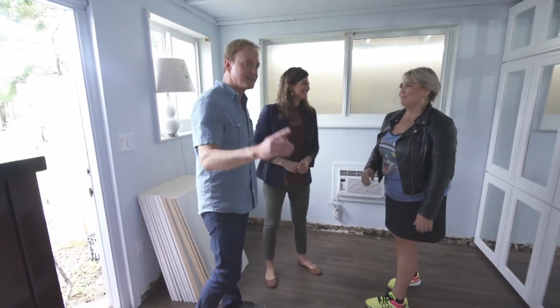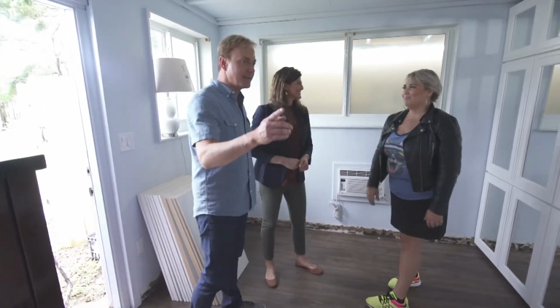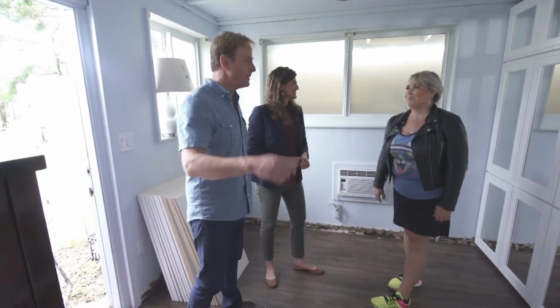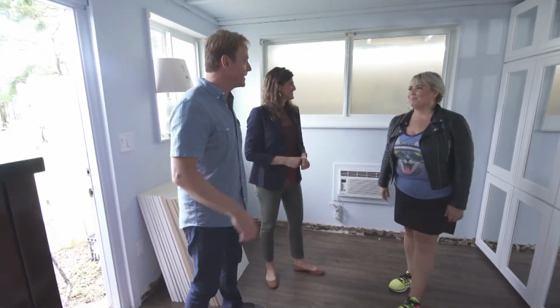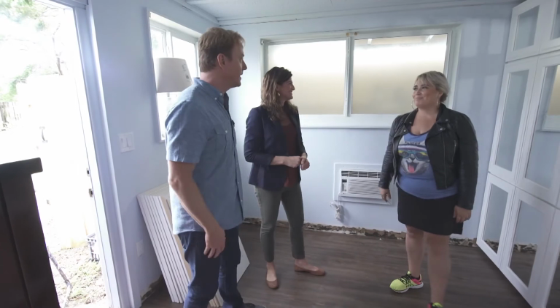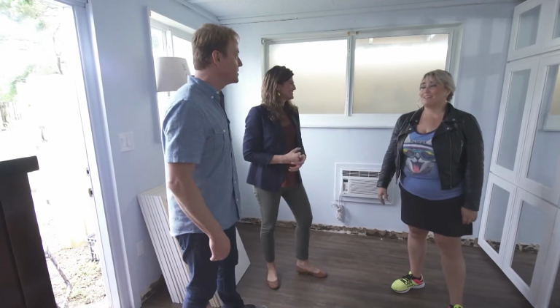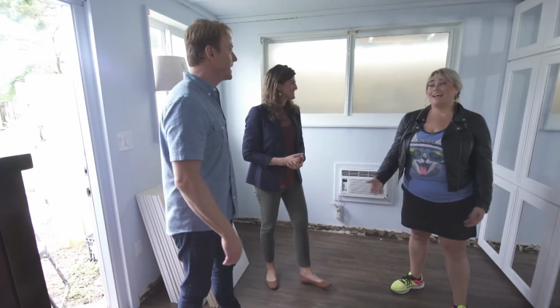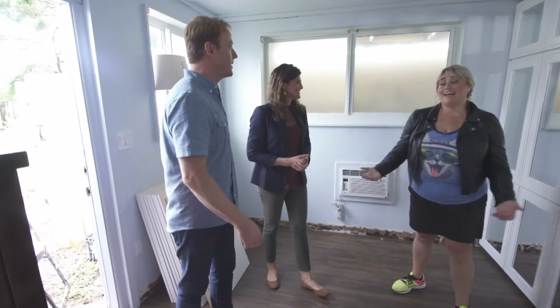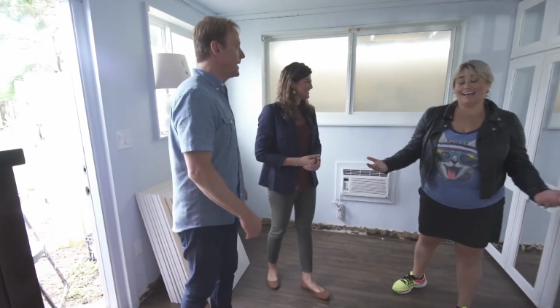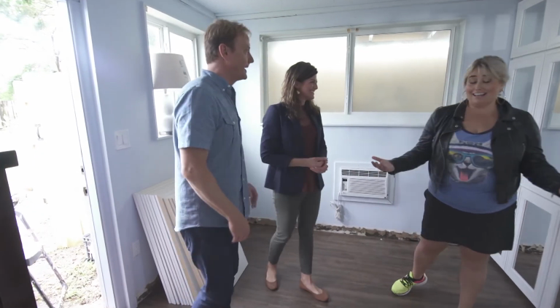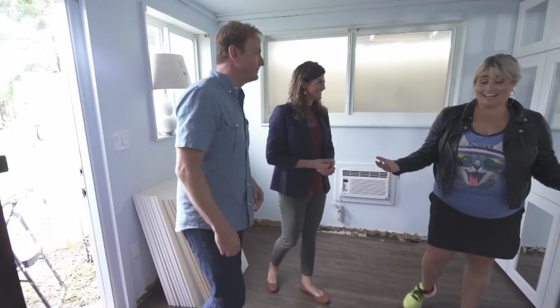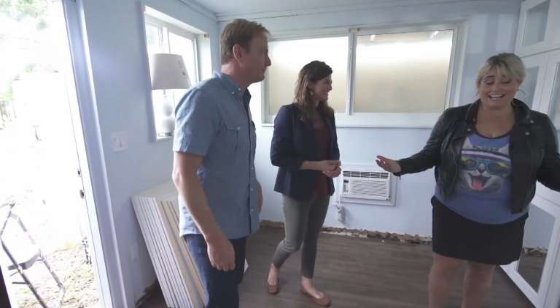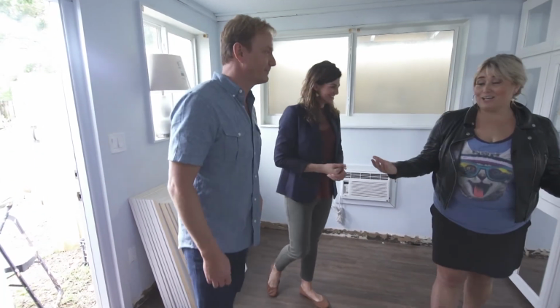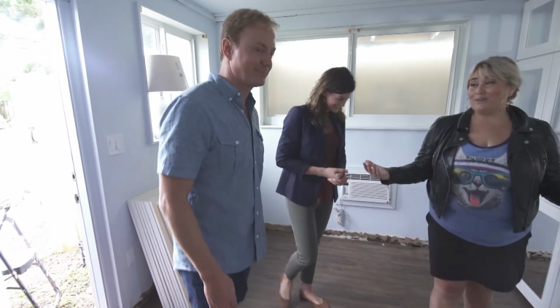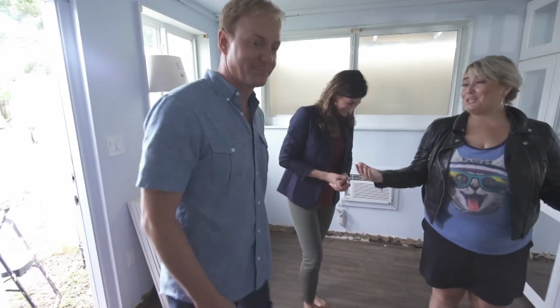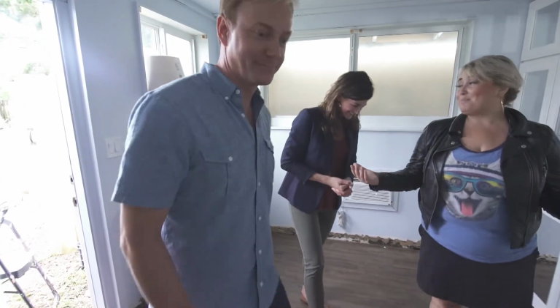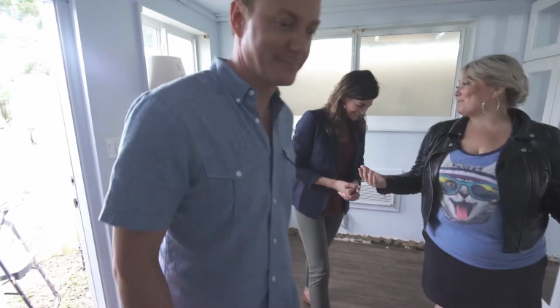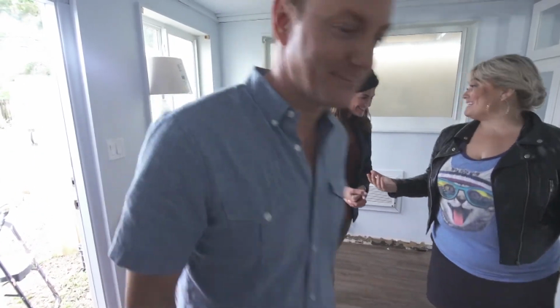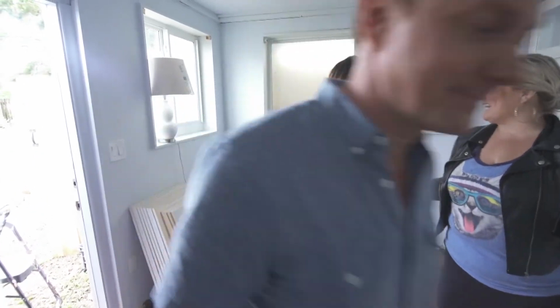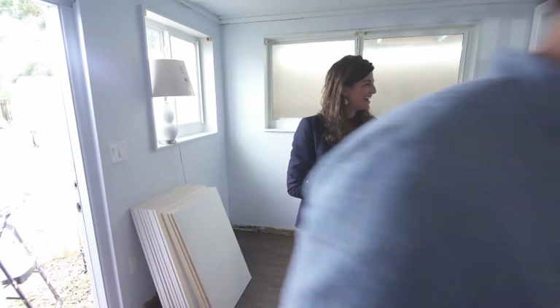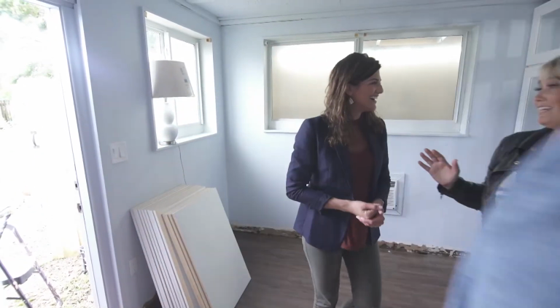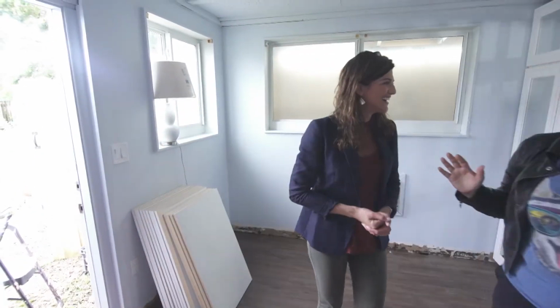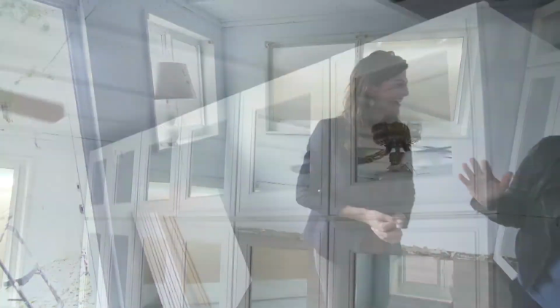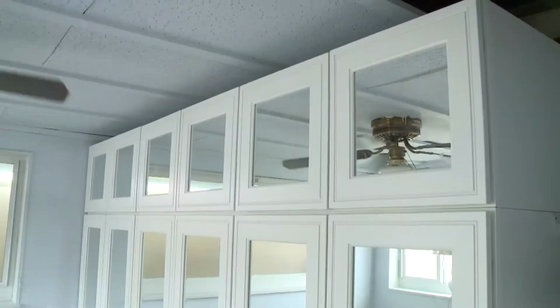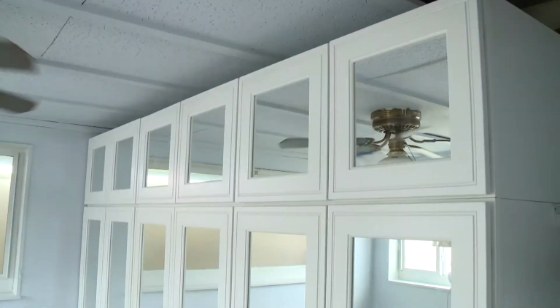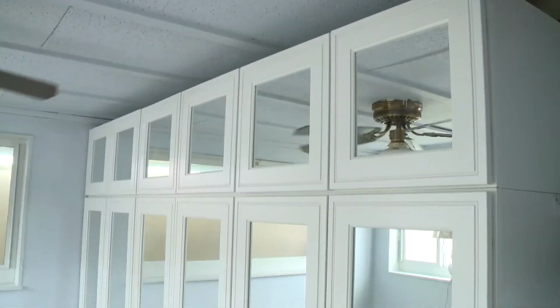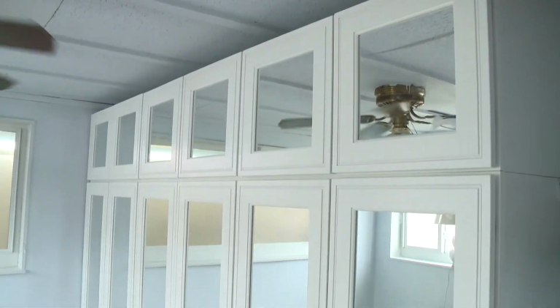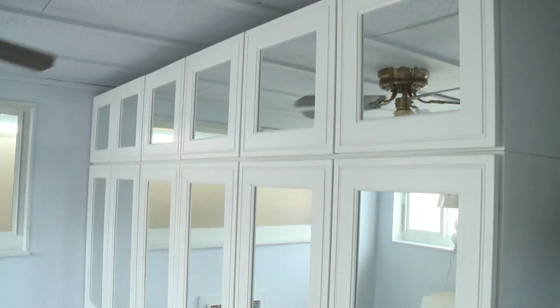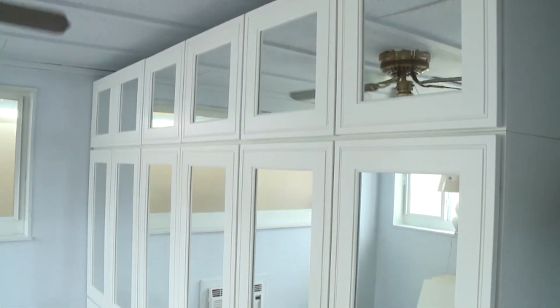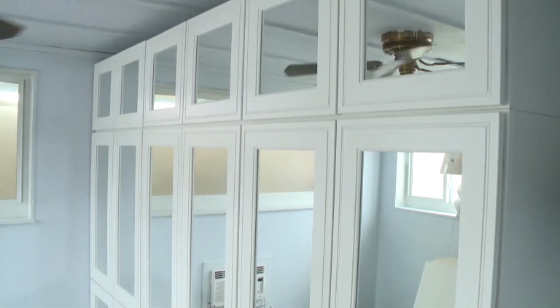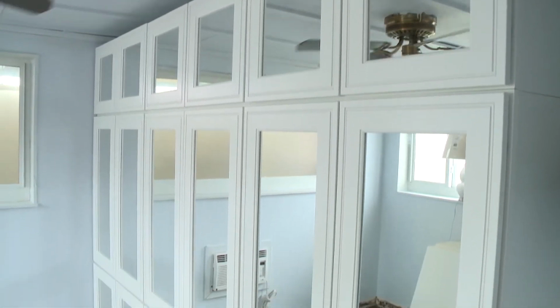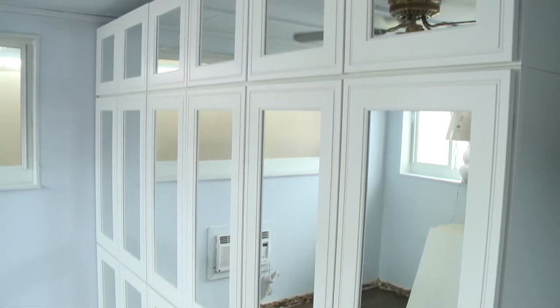I'm gonna go check out Ryan. I know it's going to be amazing — I'm not even kidding, this is going to be beautiful.